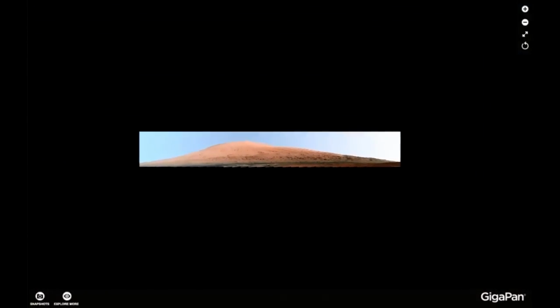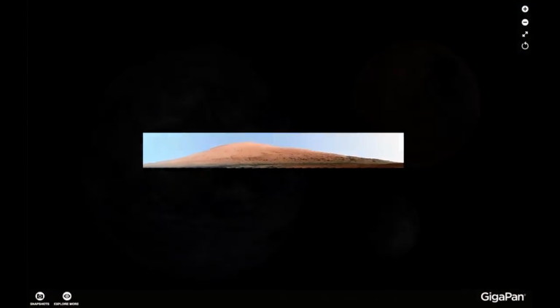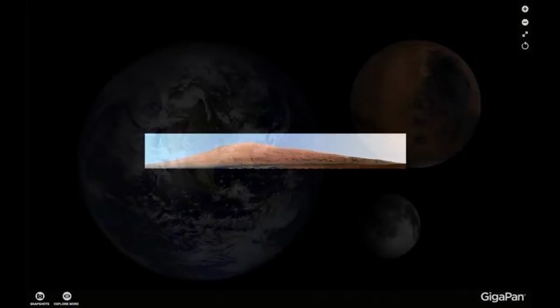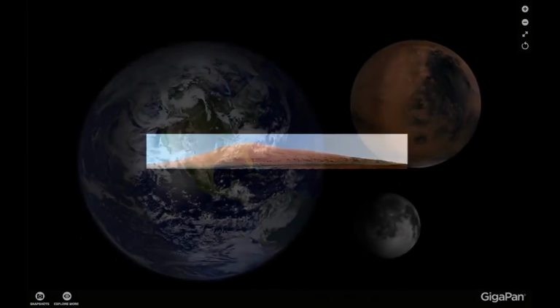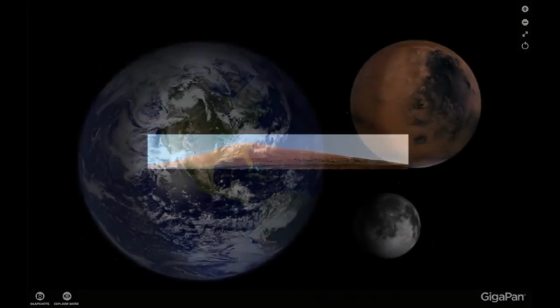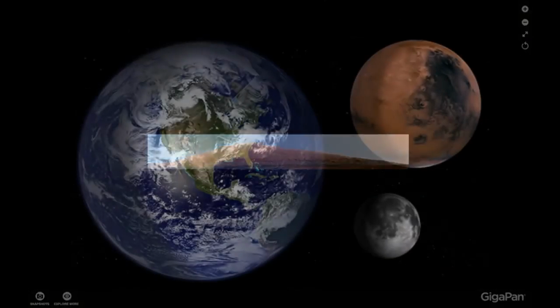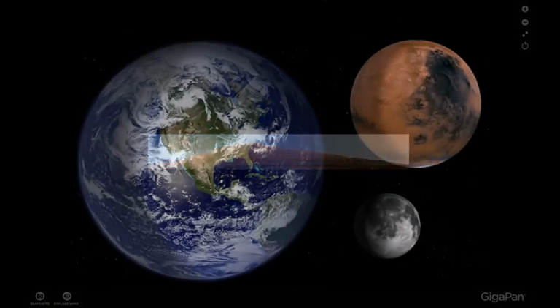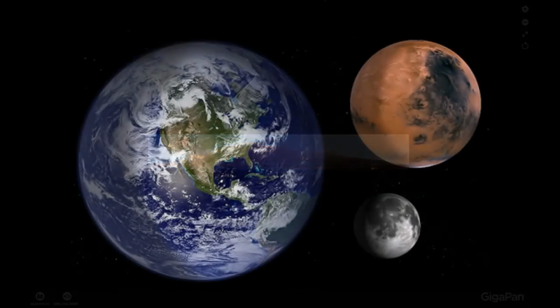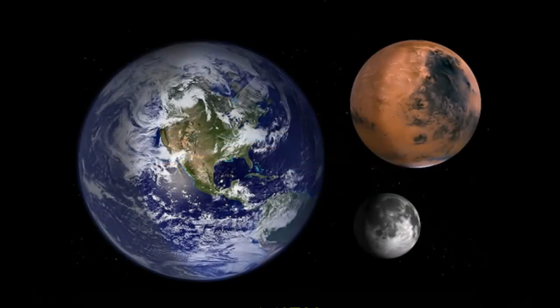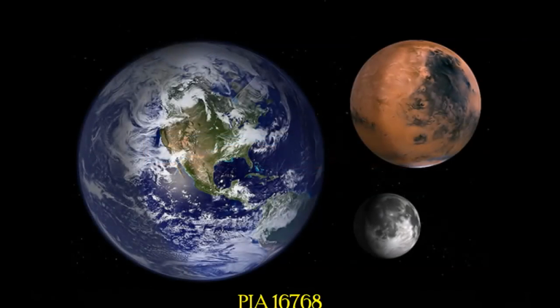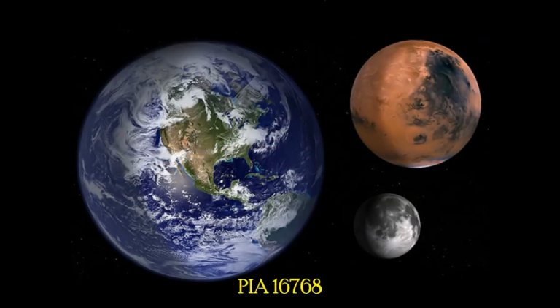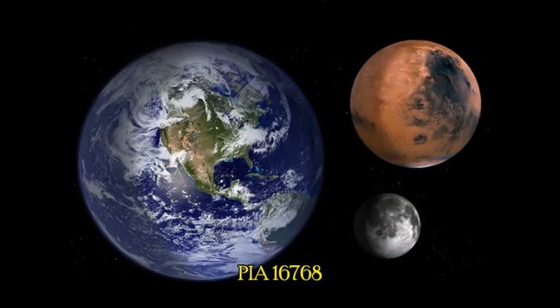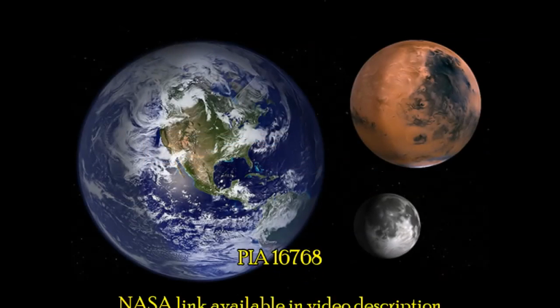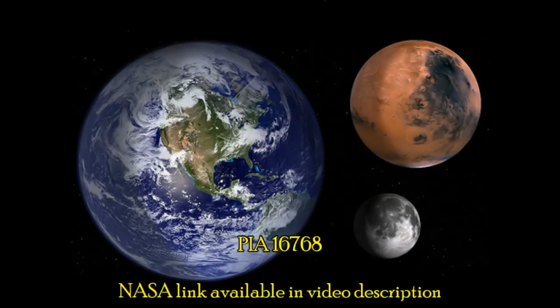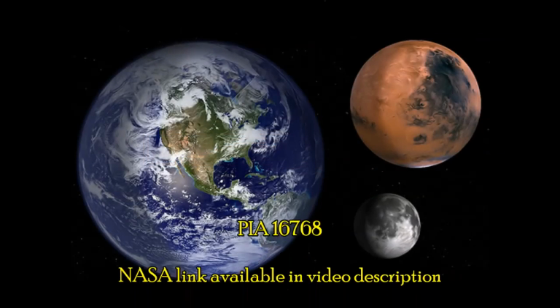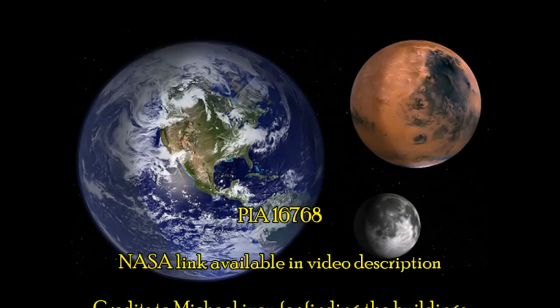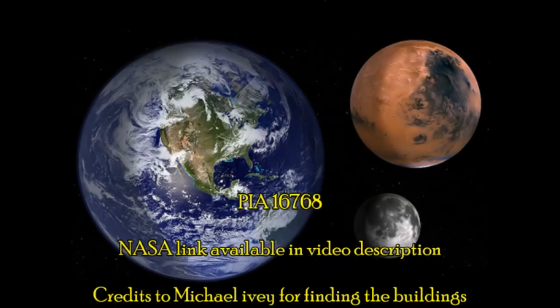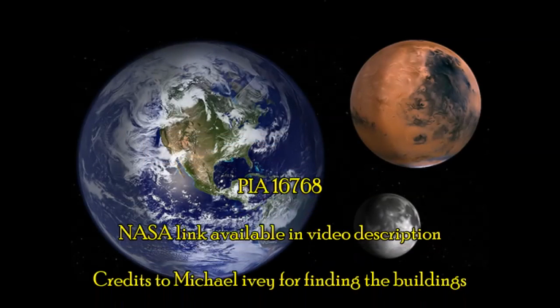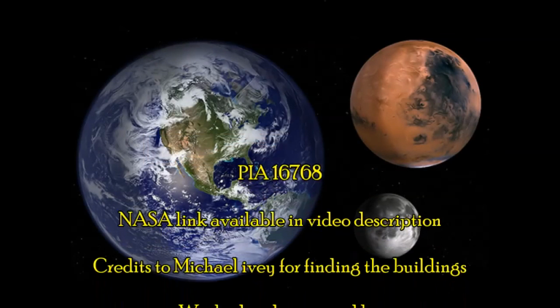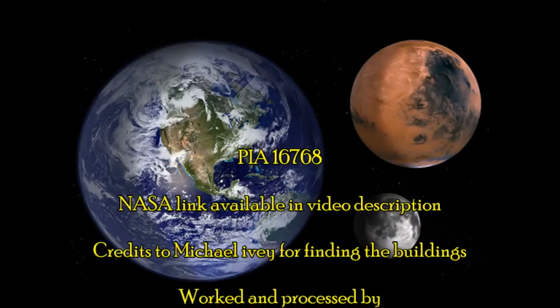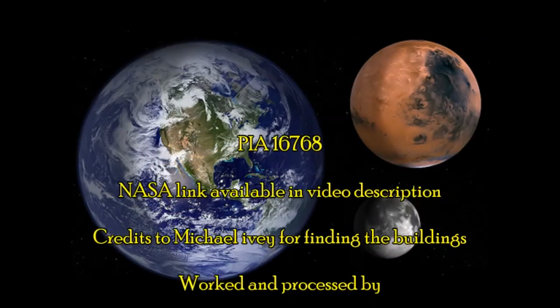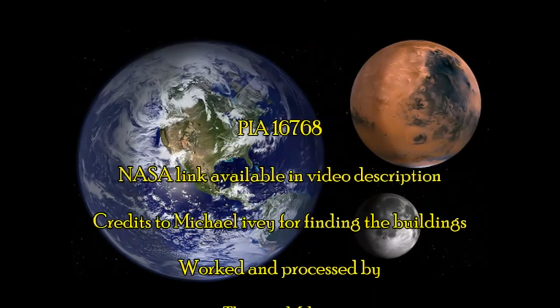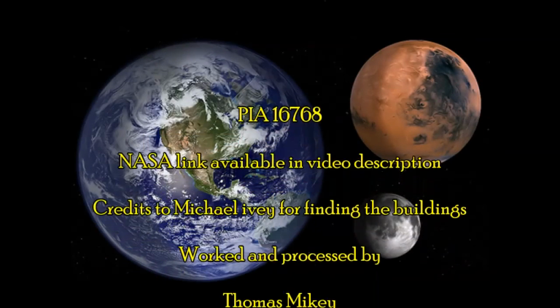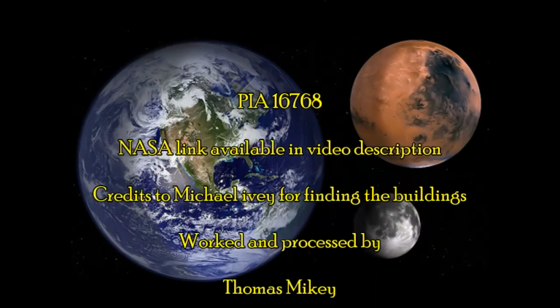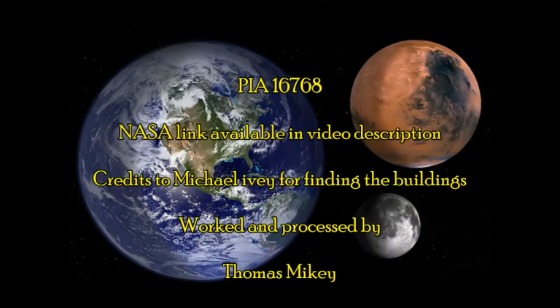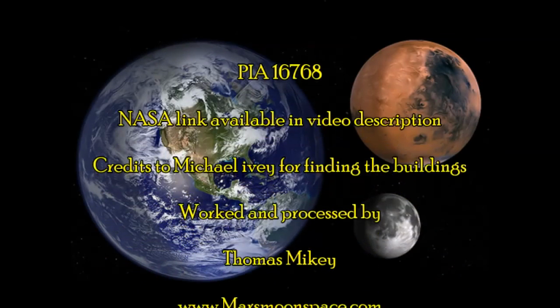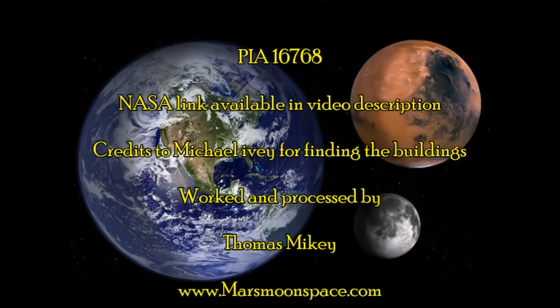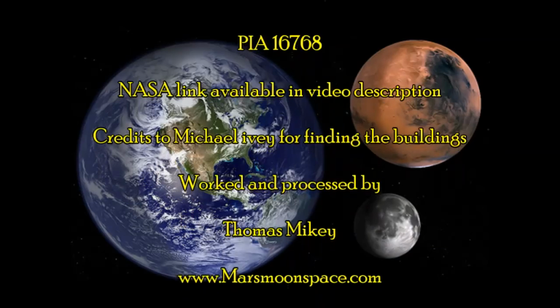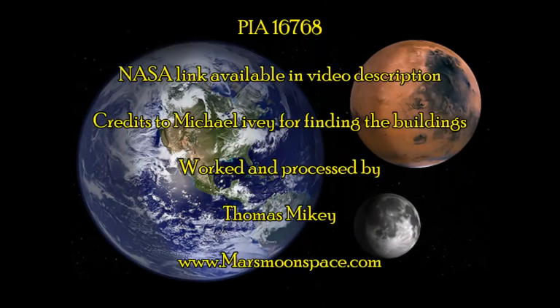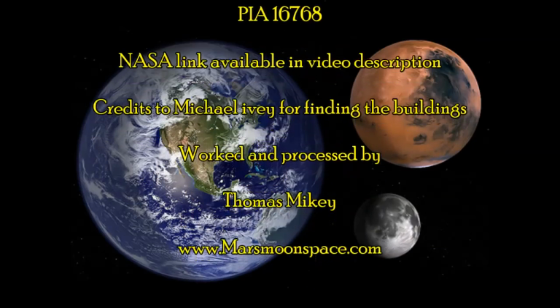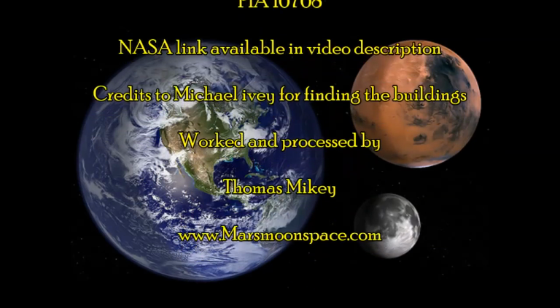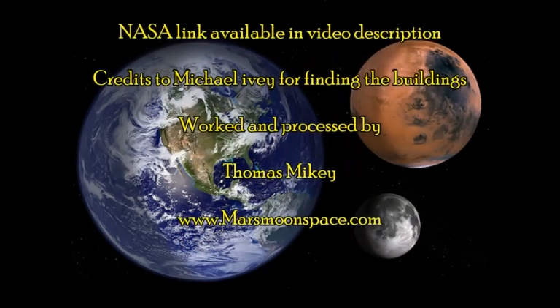Life on Mars, ladies and gentlemen. Talk later — see you another time. Thank you for watching. Bye!